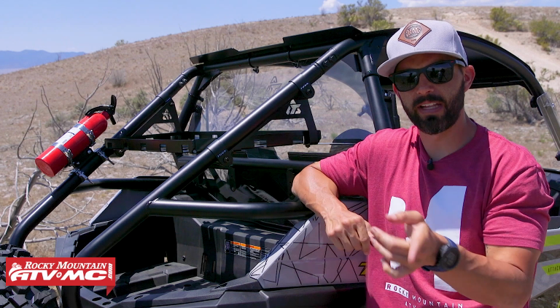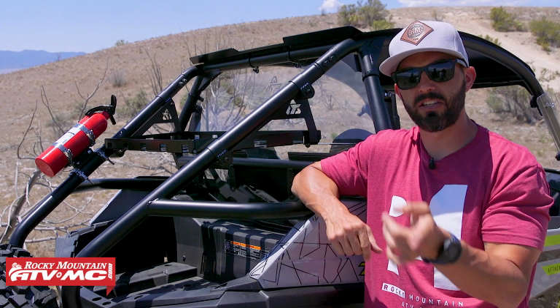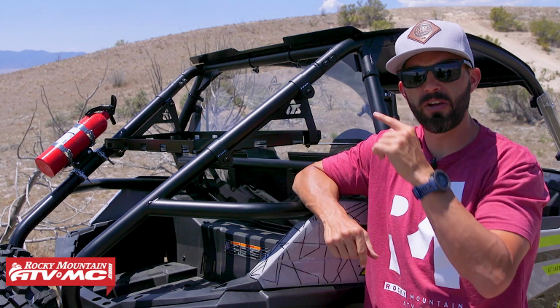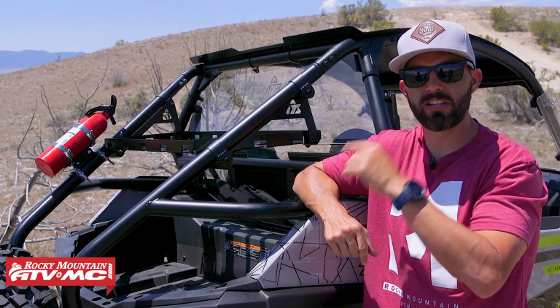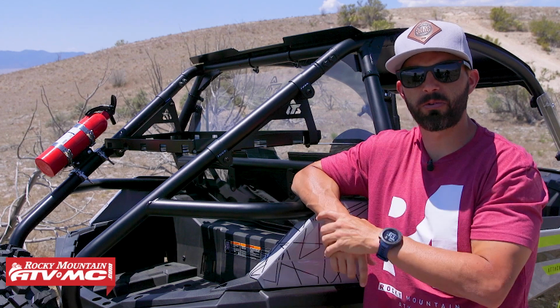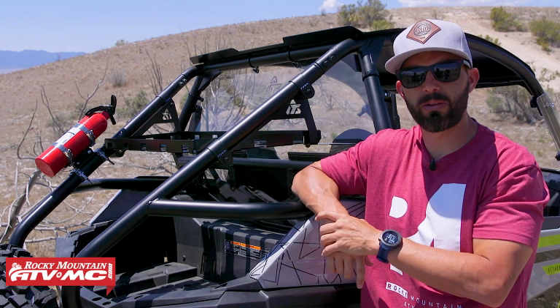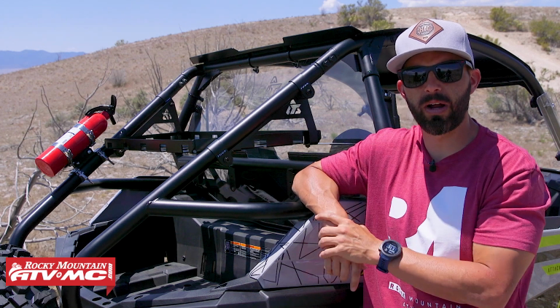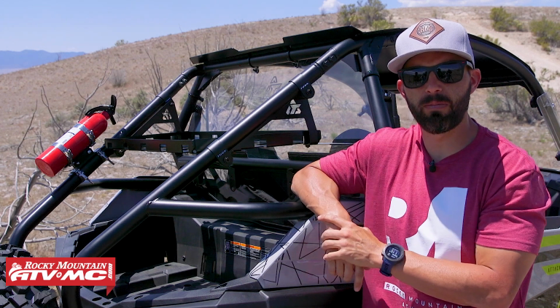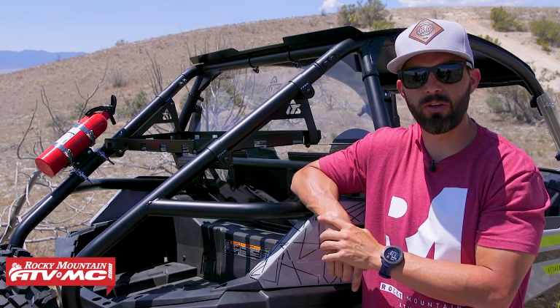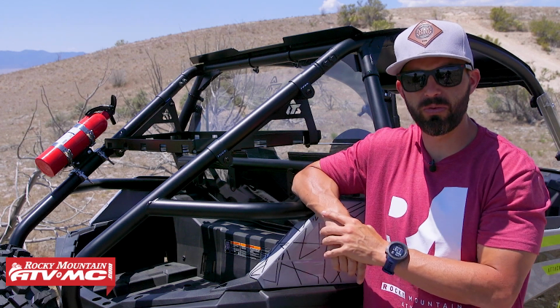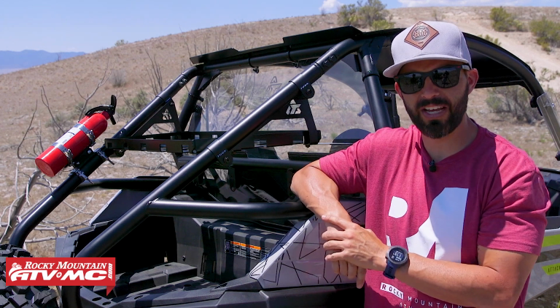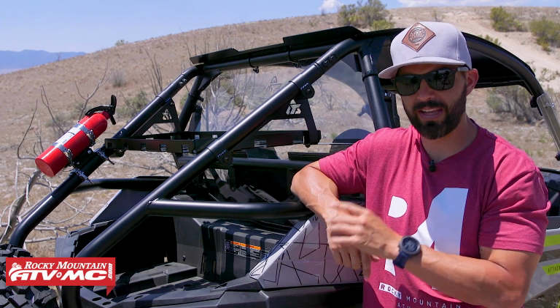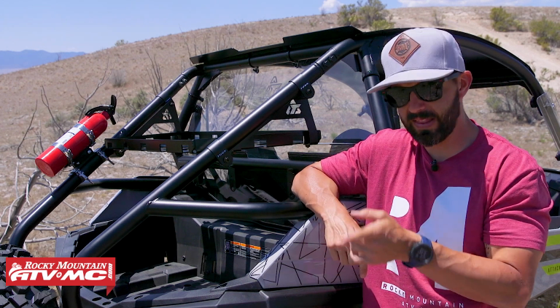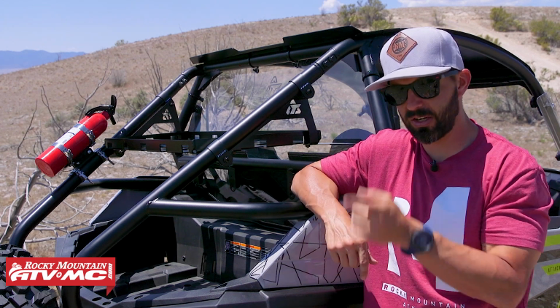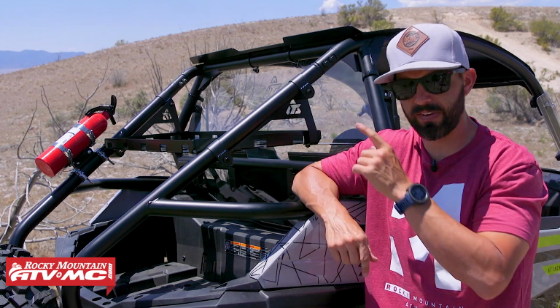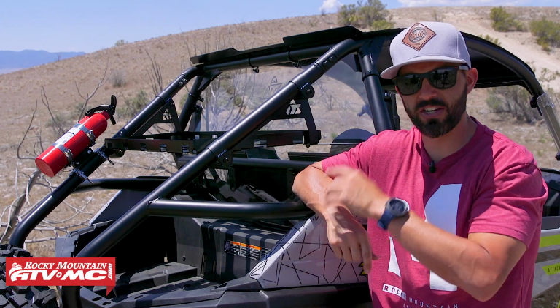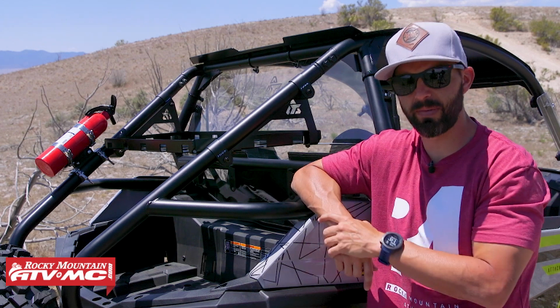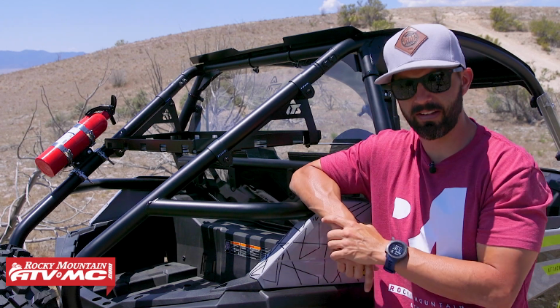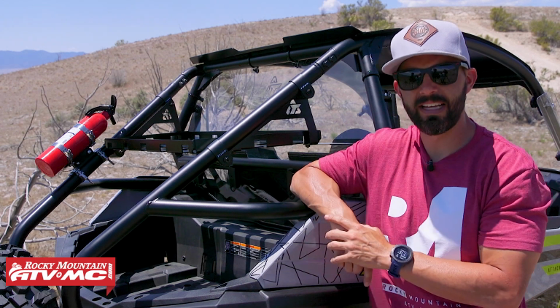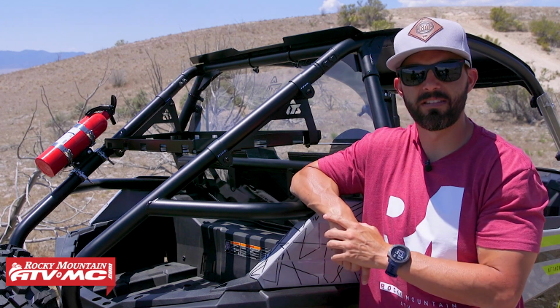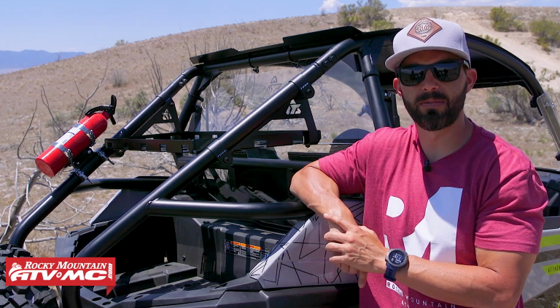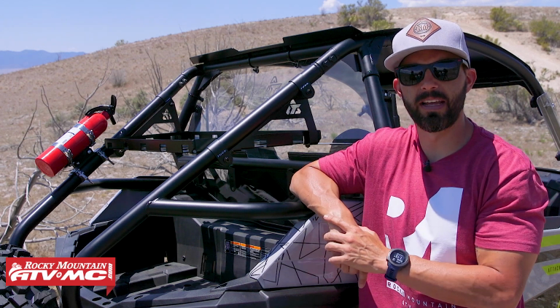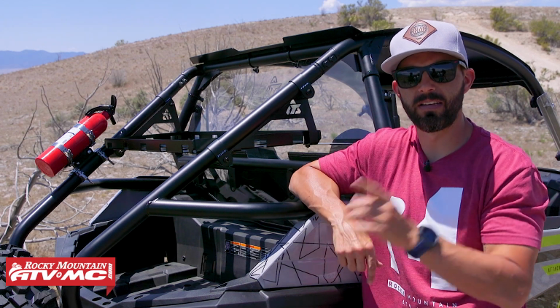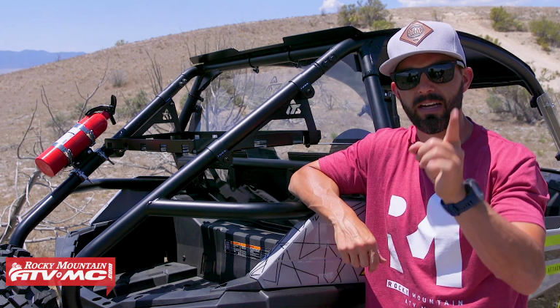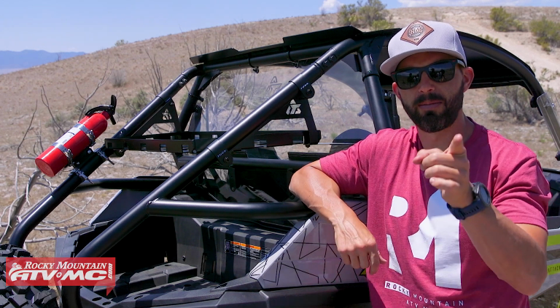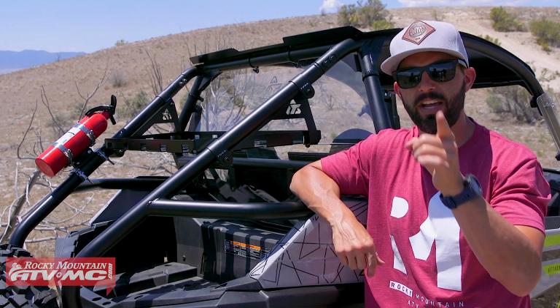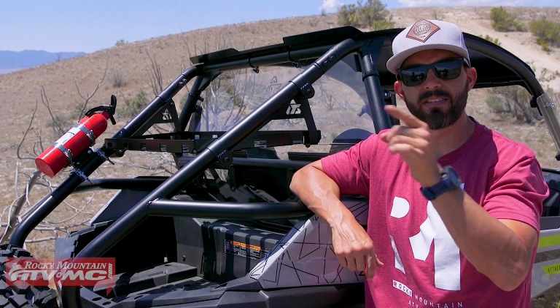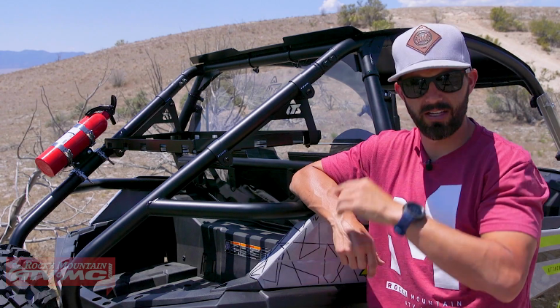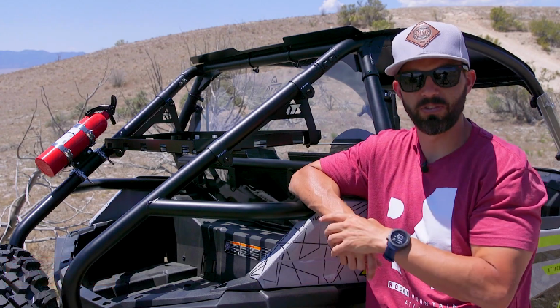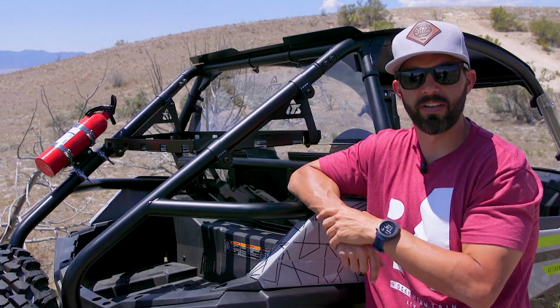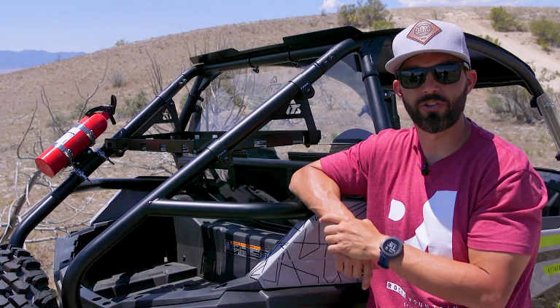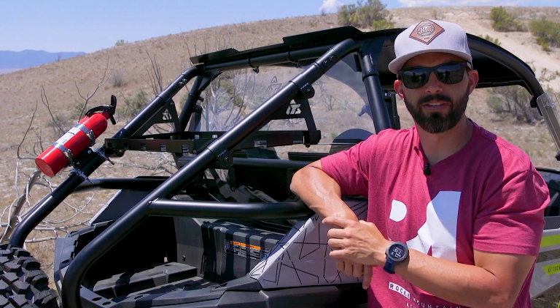If you liked this video, get subscribed to the Rocky Mountain YouTube channel, hit that notification bell, and stay up to date. I'm Chase, we'll see you on the trails.